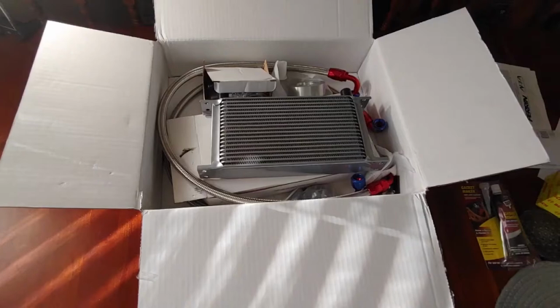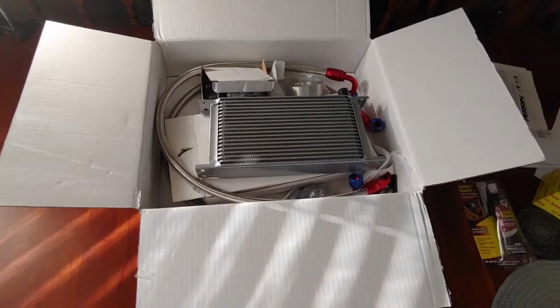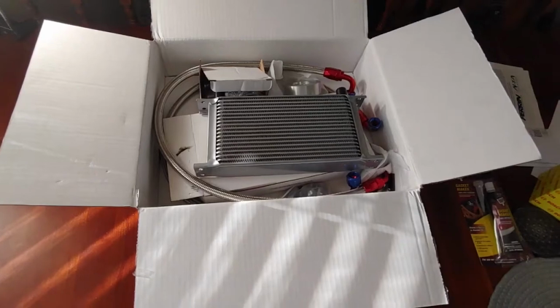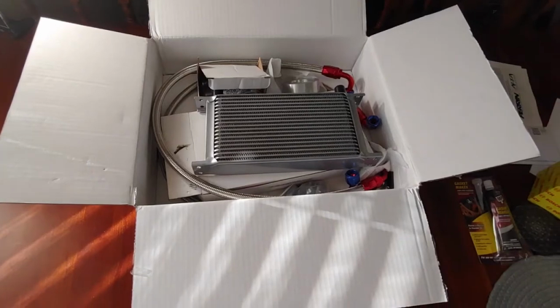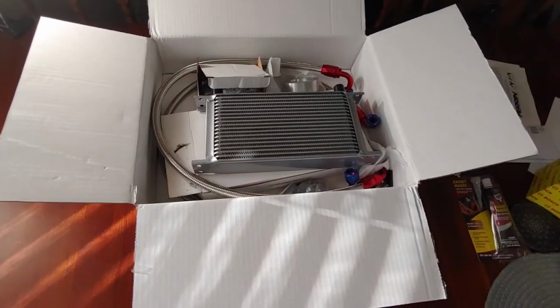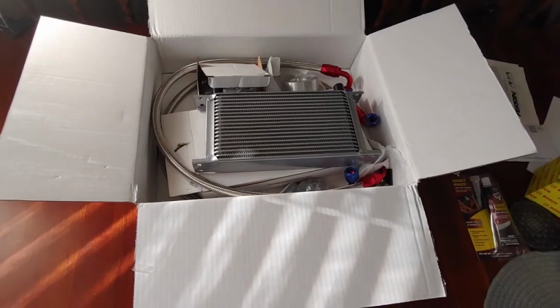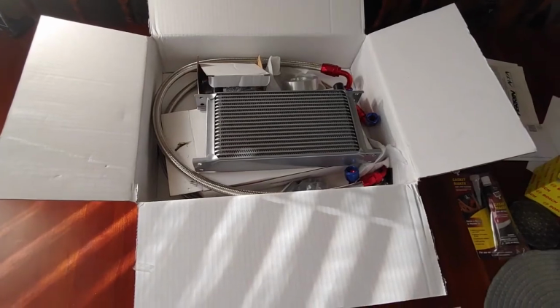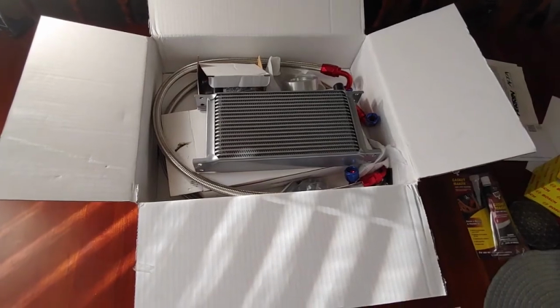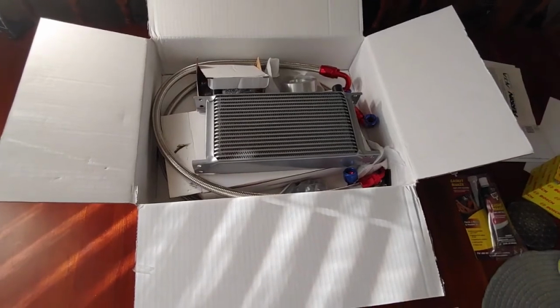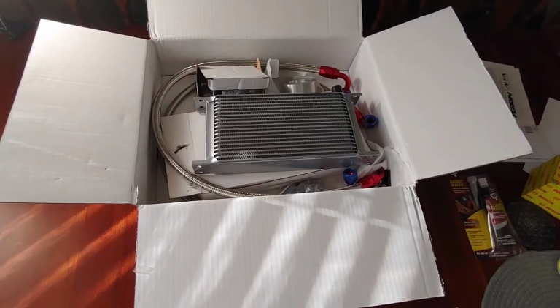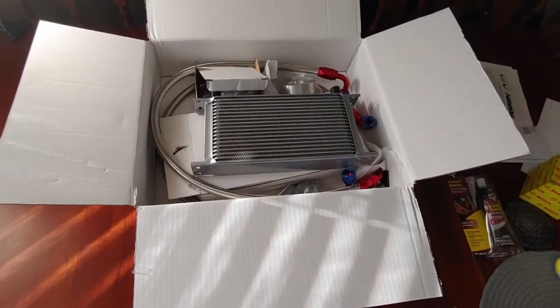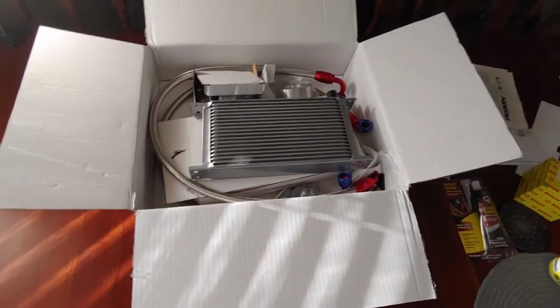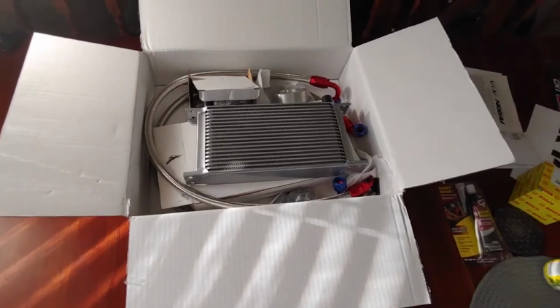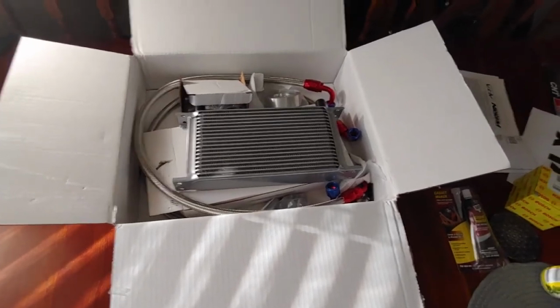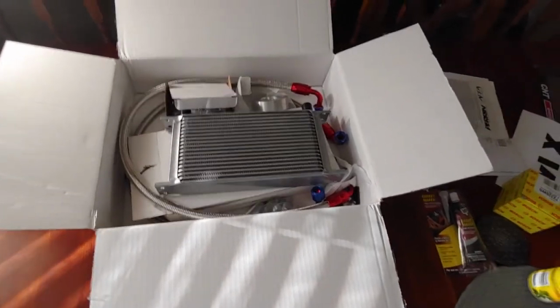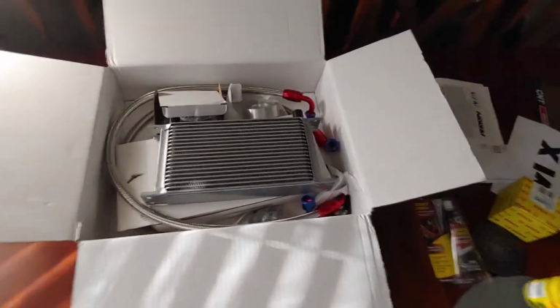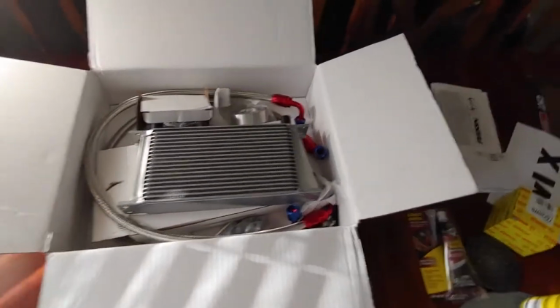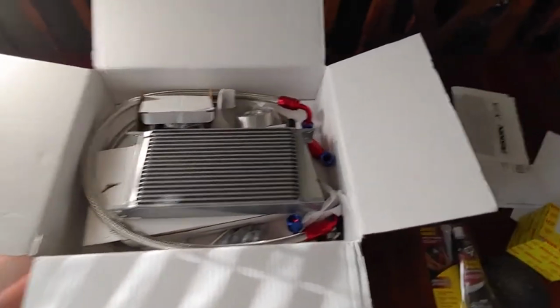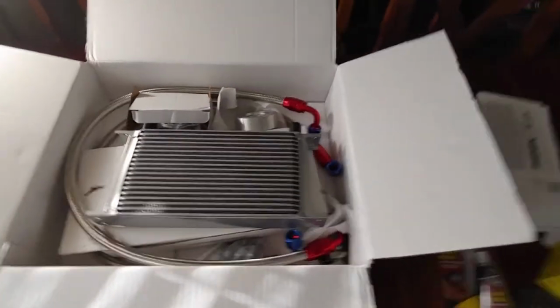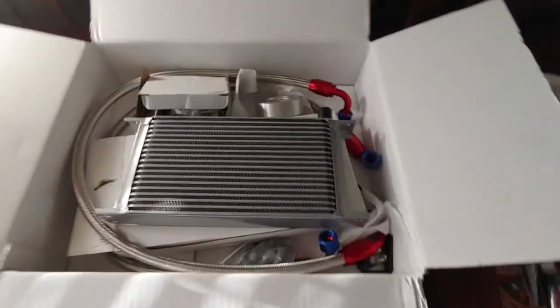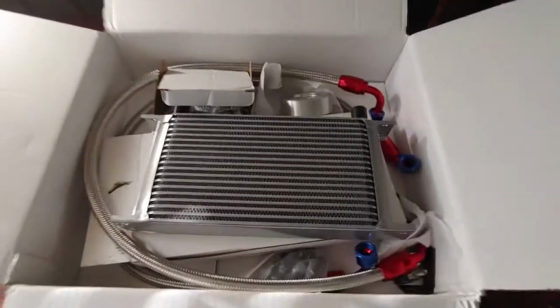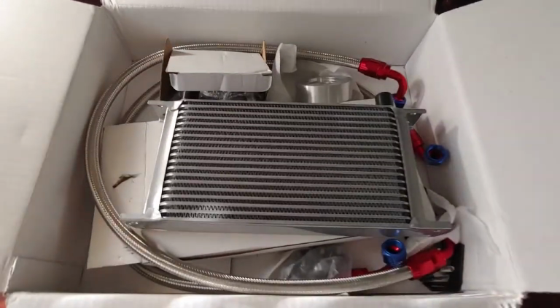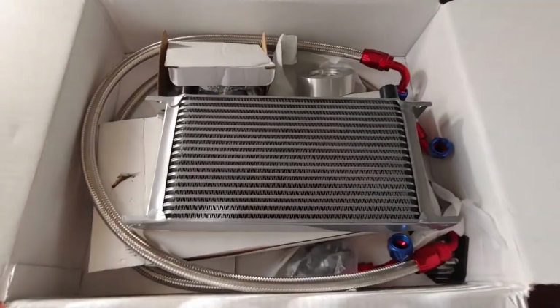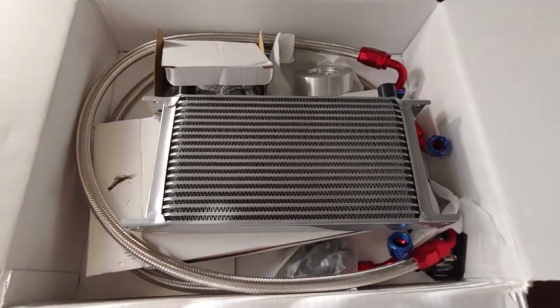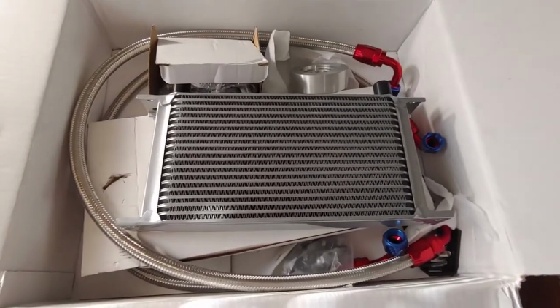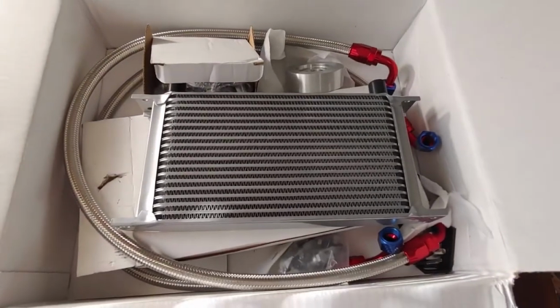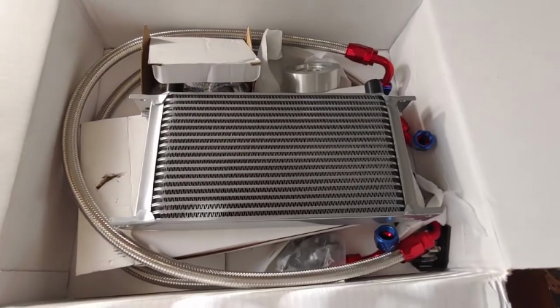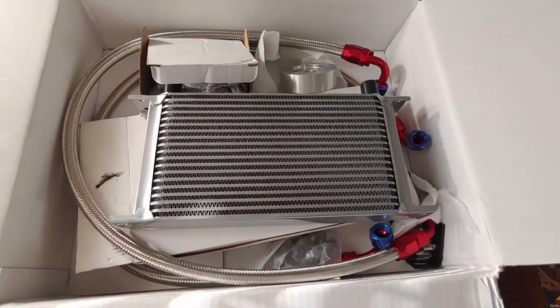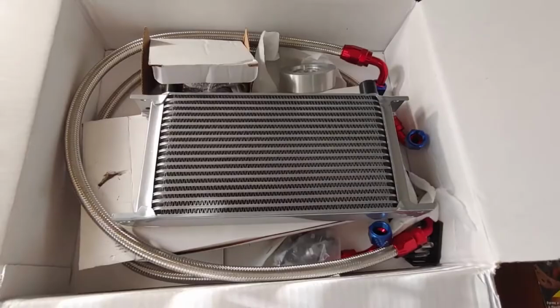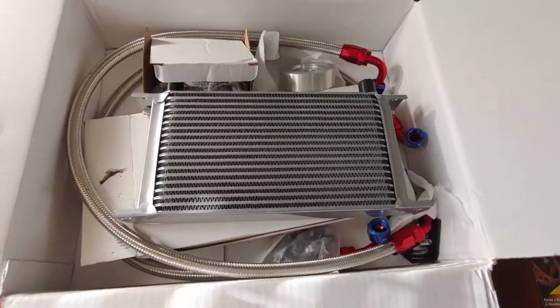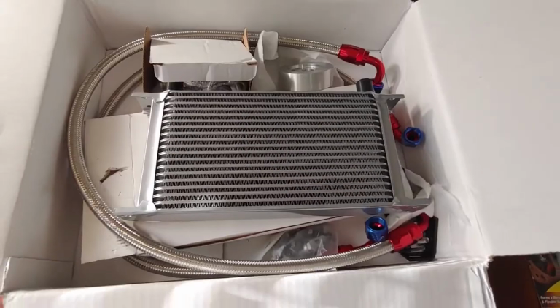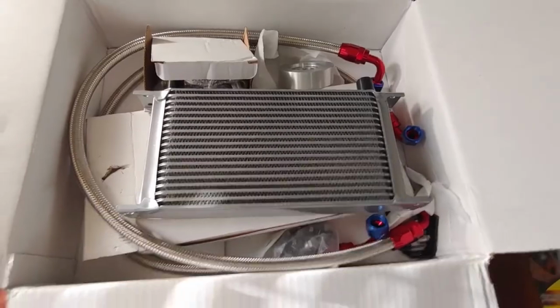Oh yeah! Another tasty treat in the mill — the CX Oil Cooler.